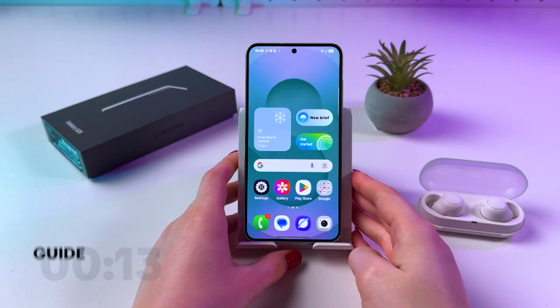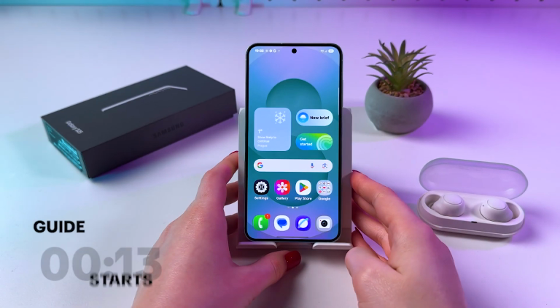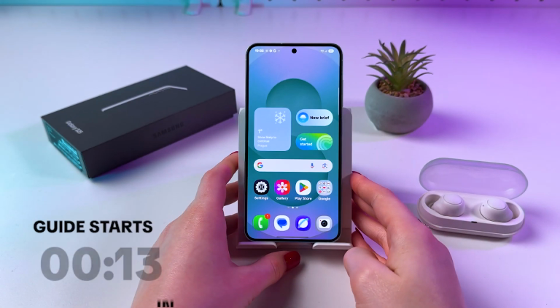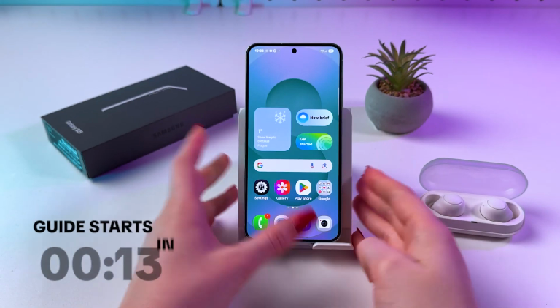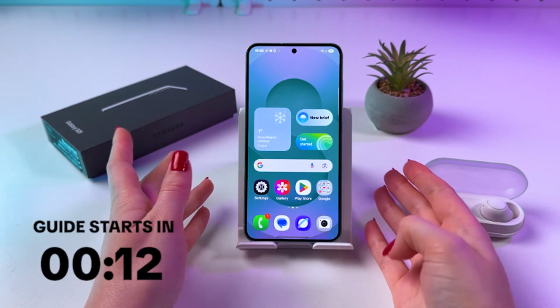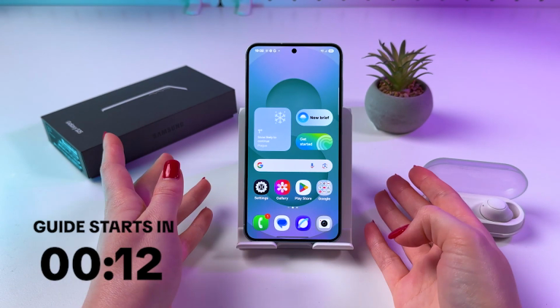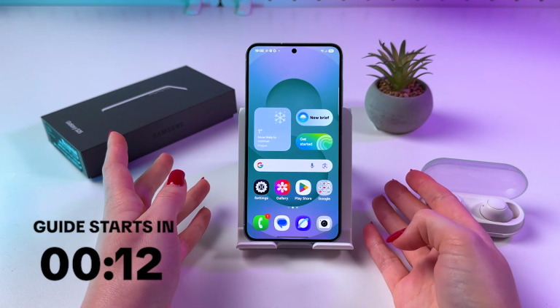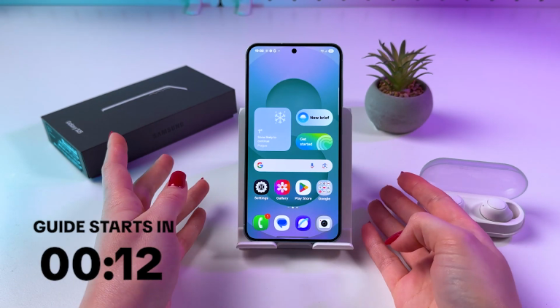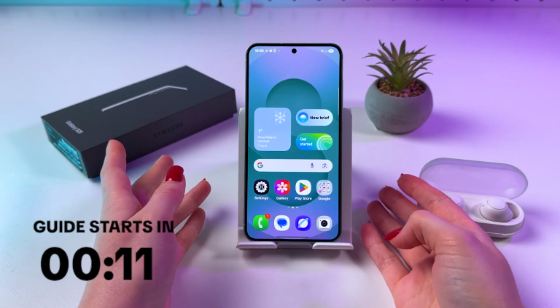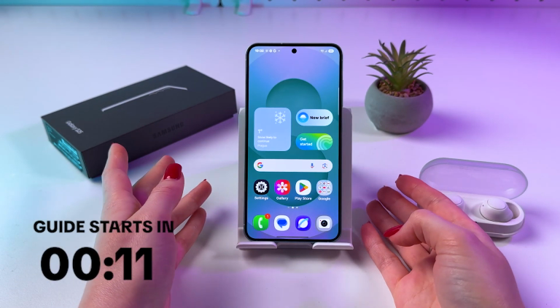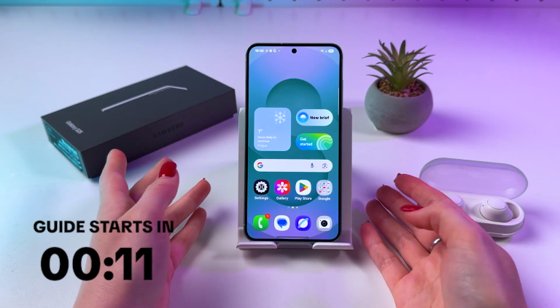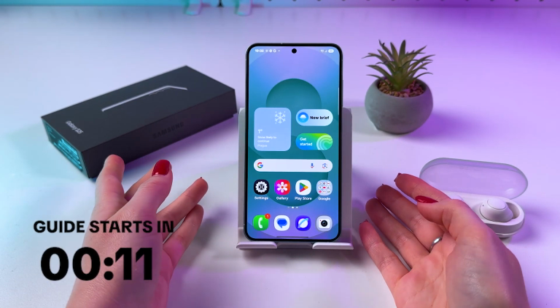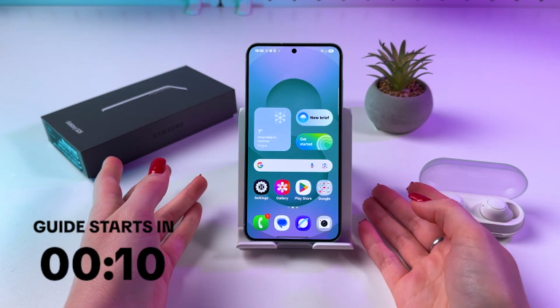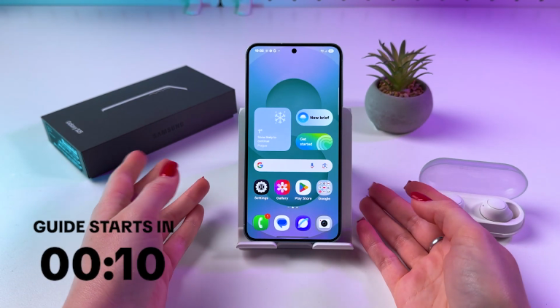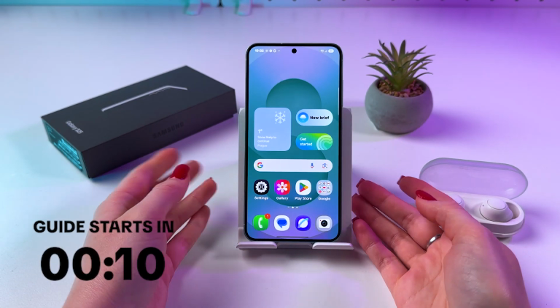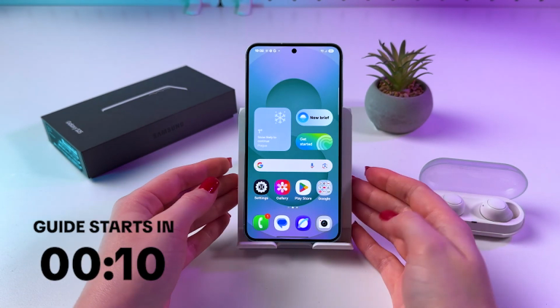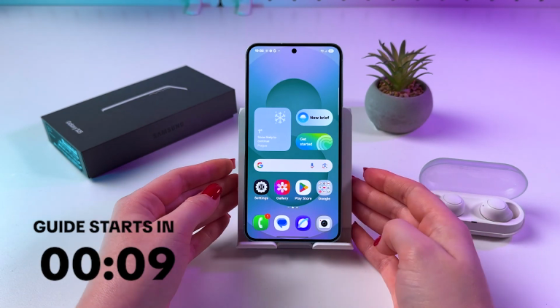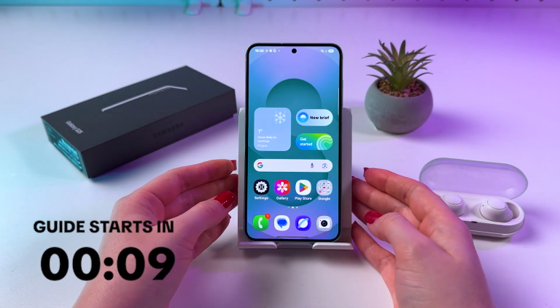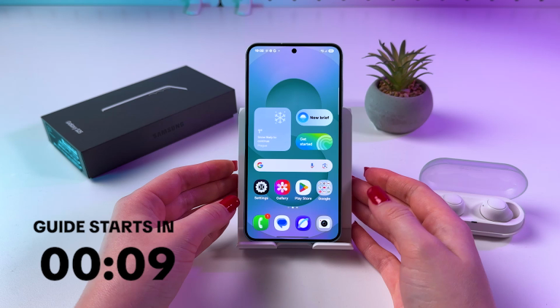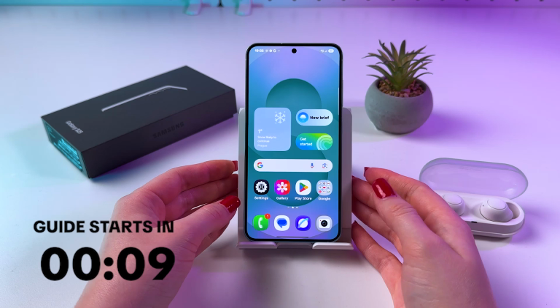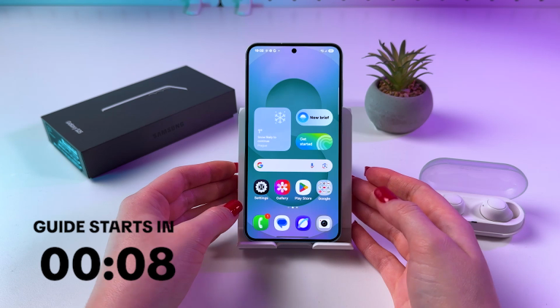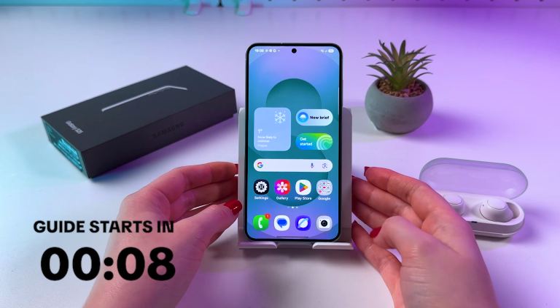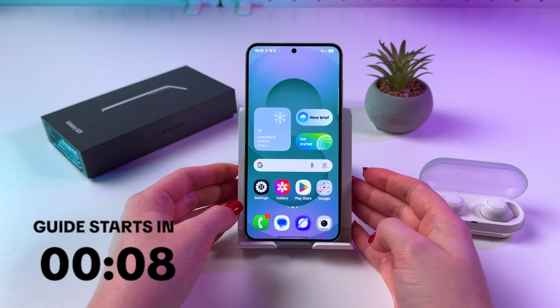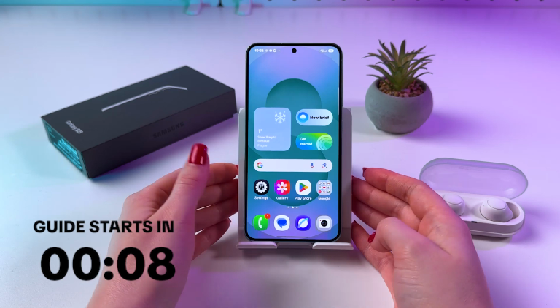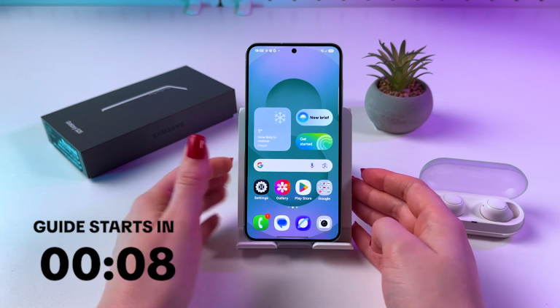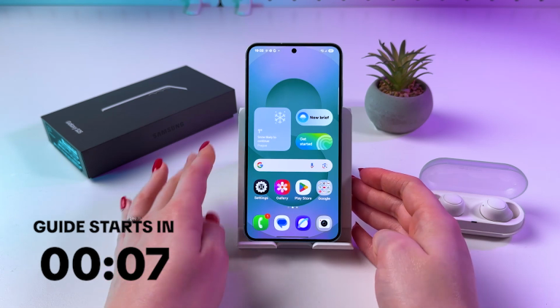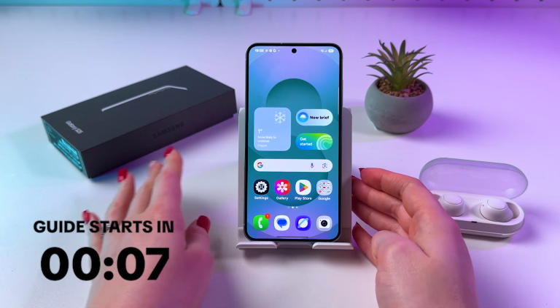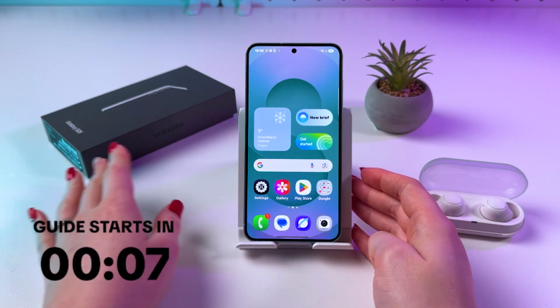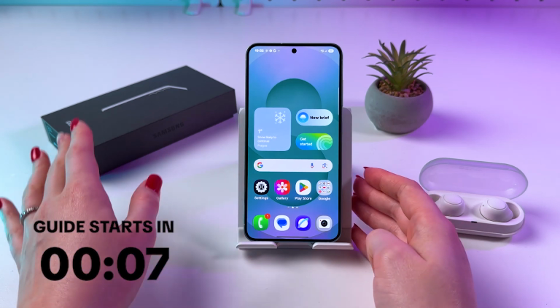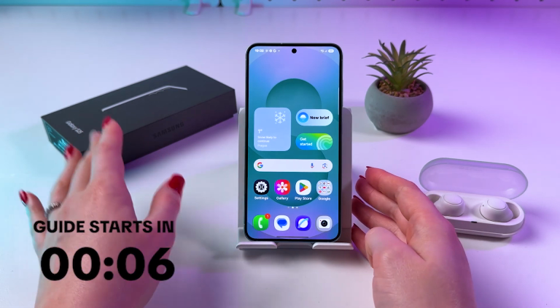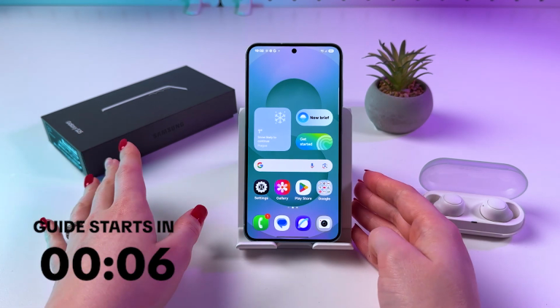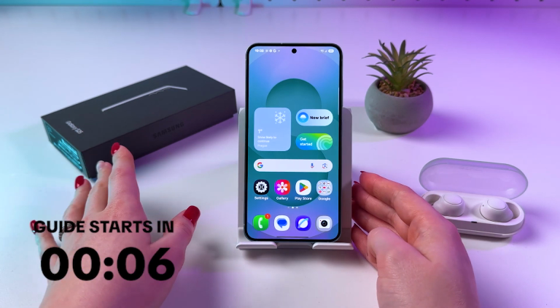Hi! There are a few ways how you can scan QR codes on the Samsung Galaxy S25, so let me show you all of them.